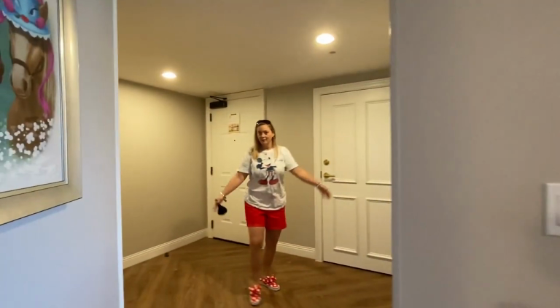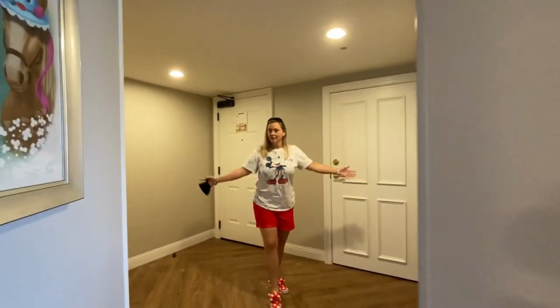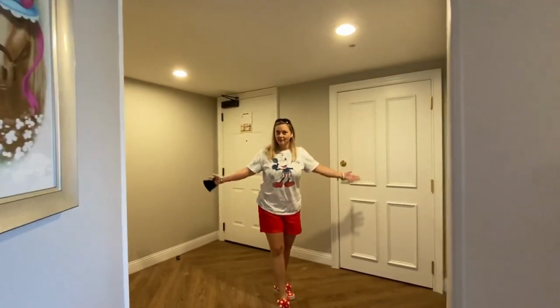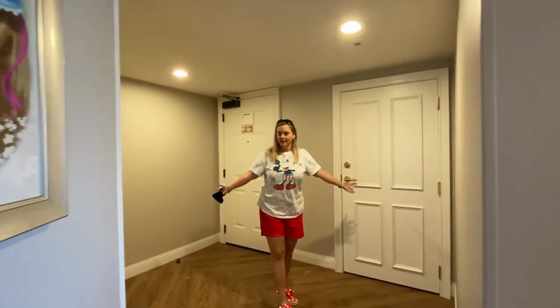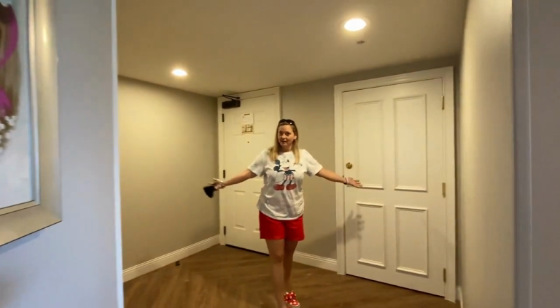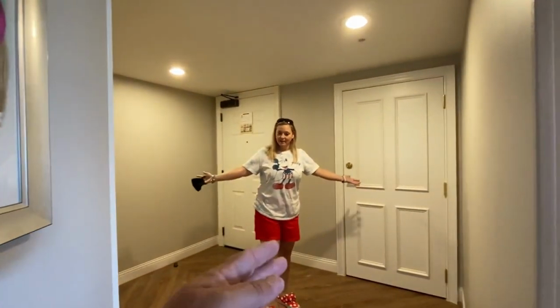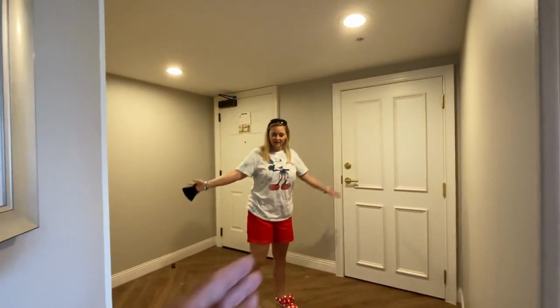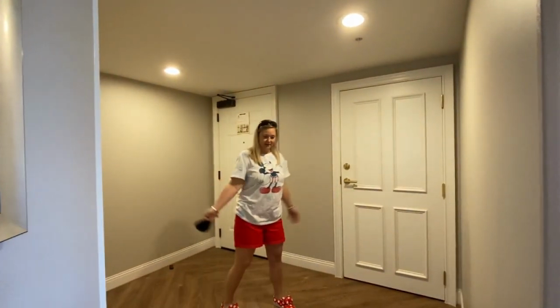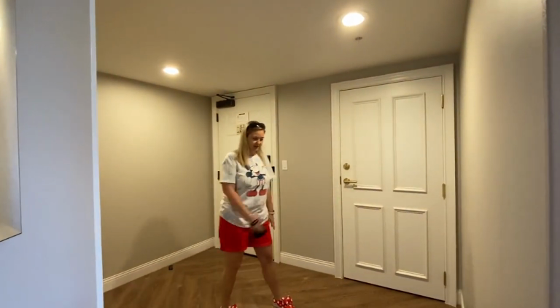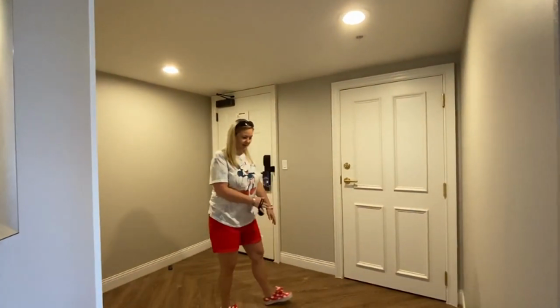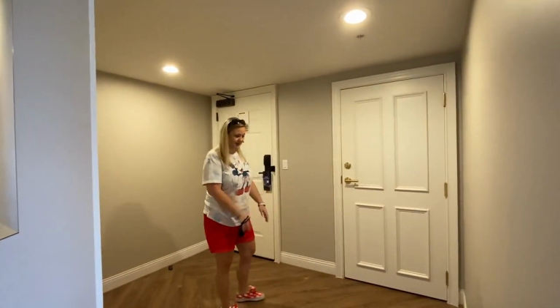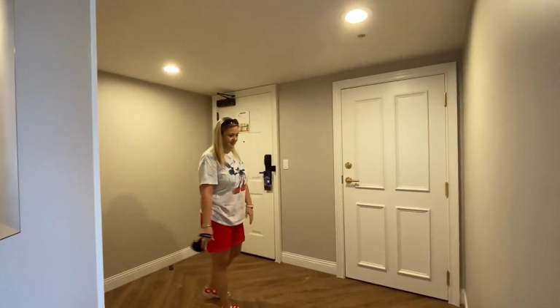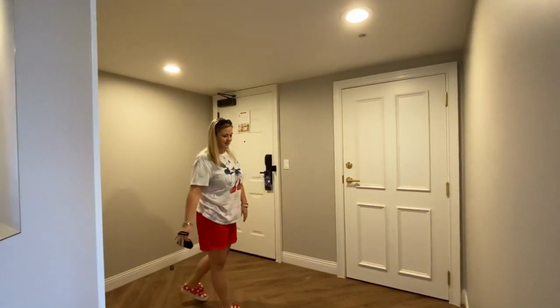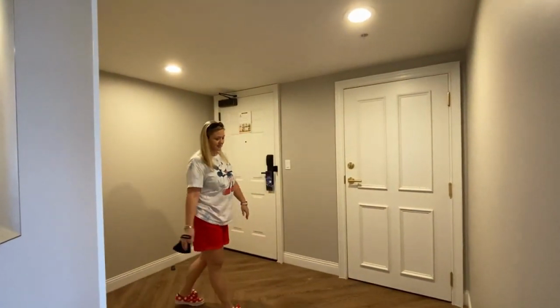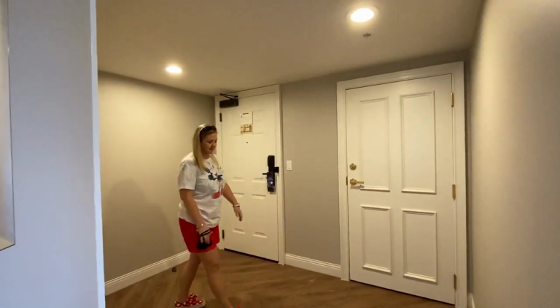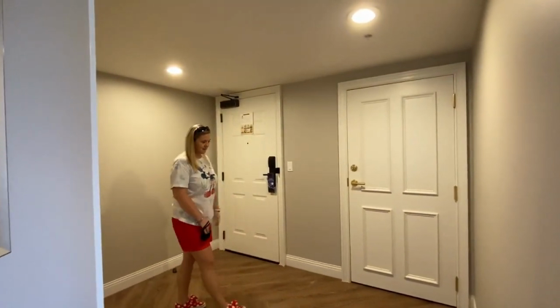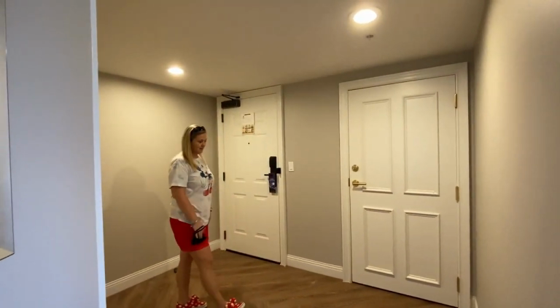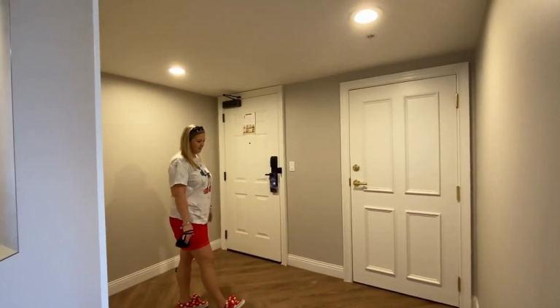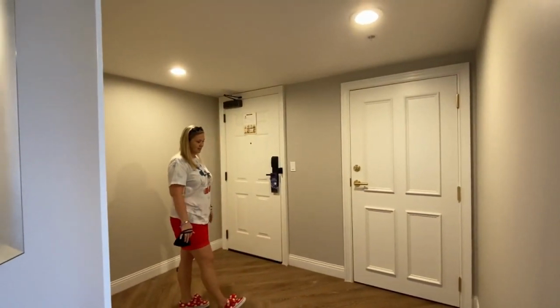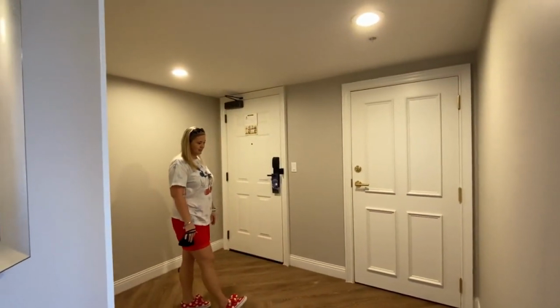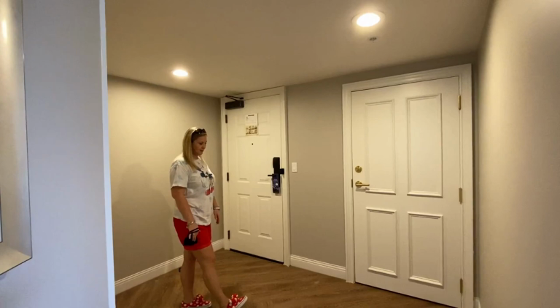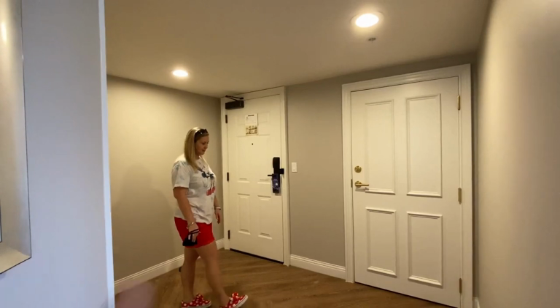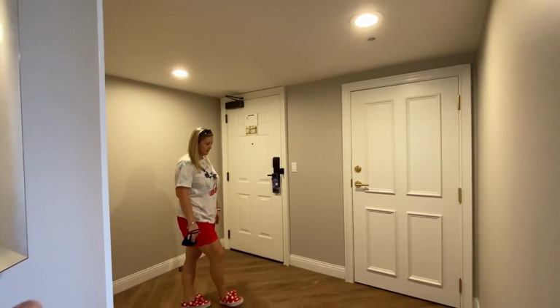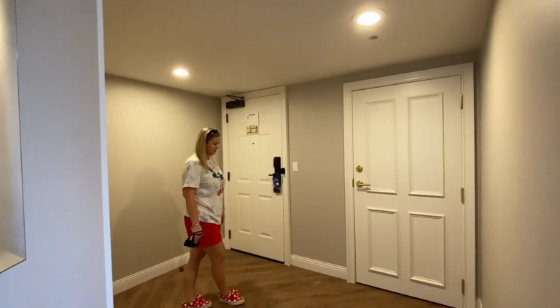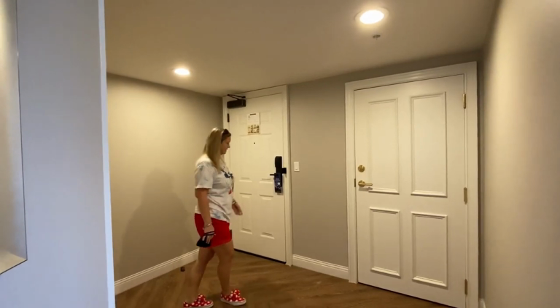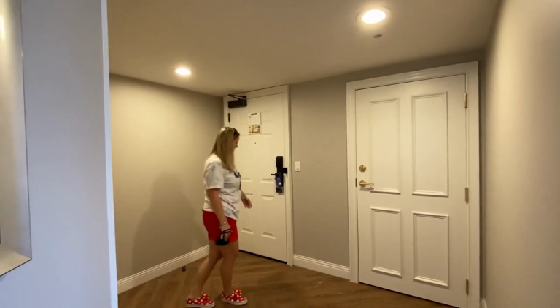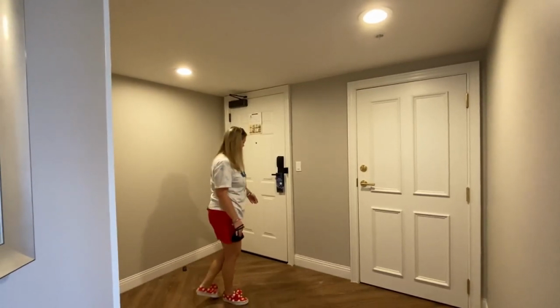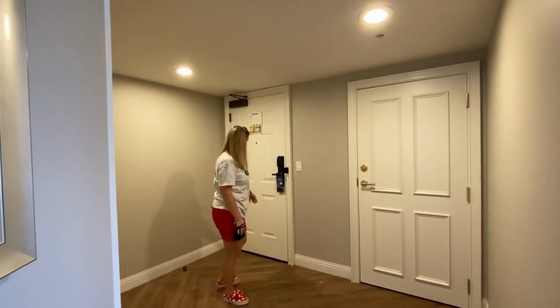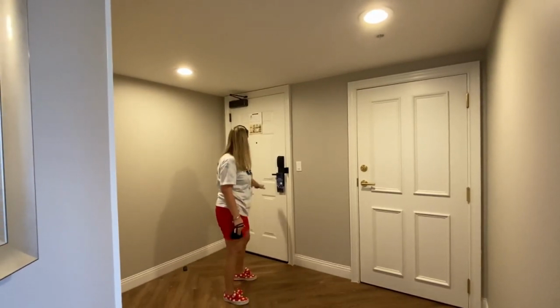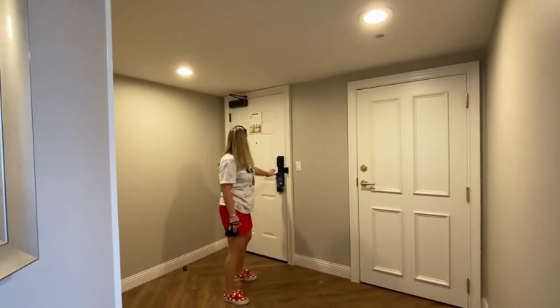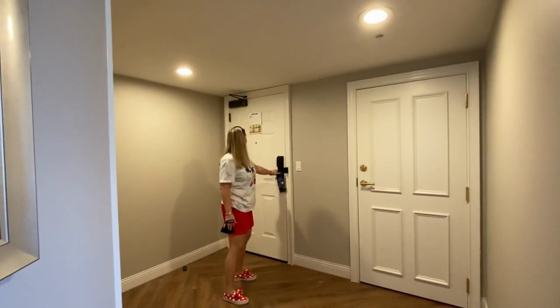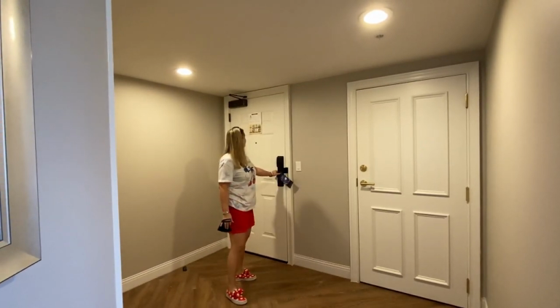They changed the layout a little bit - they moved the closet or something. Pretty good overall.